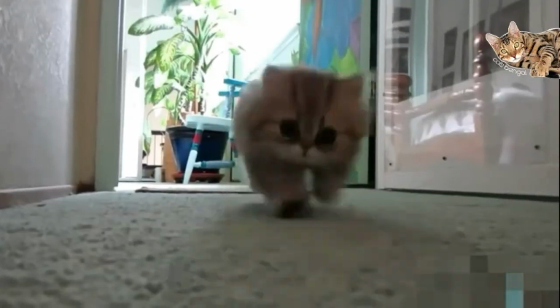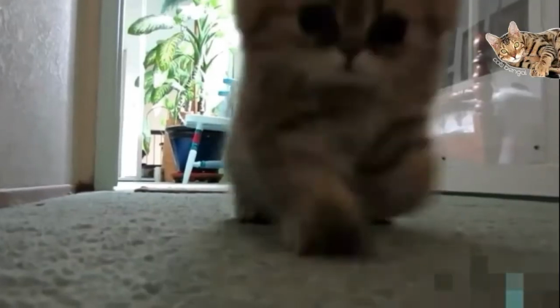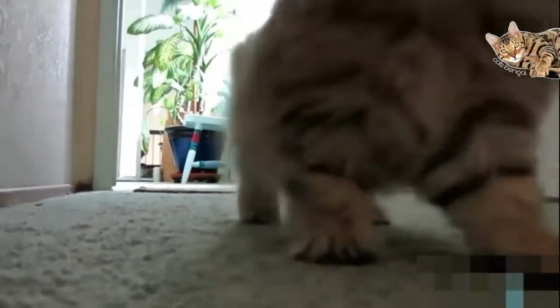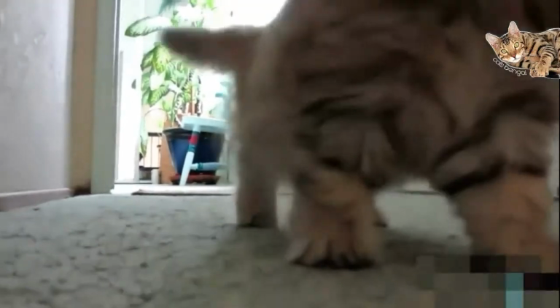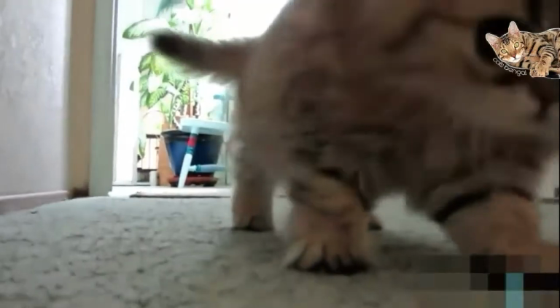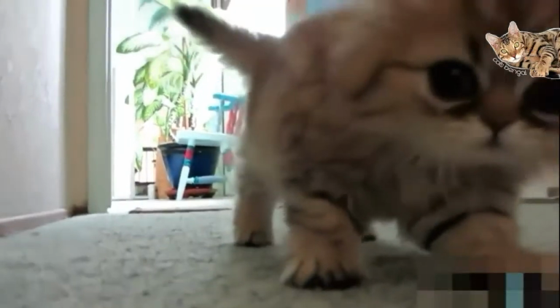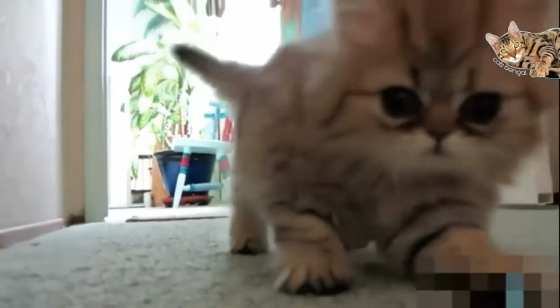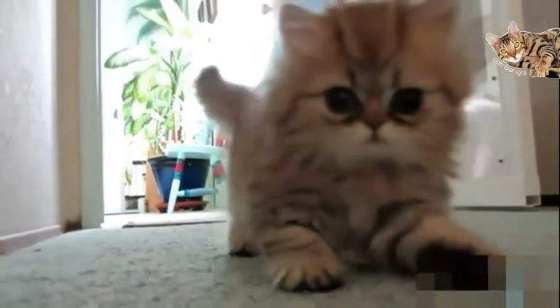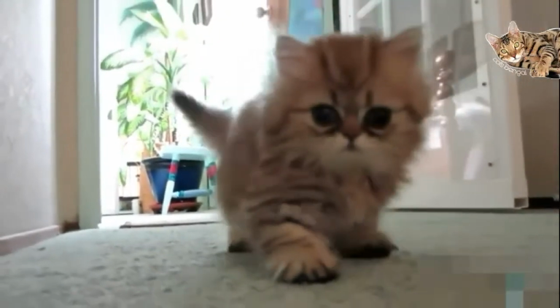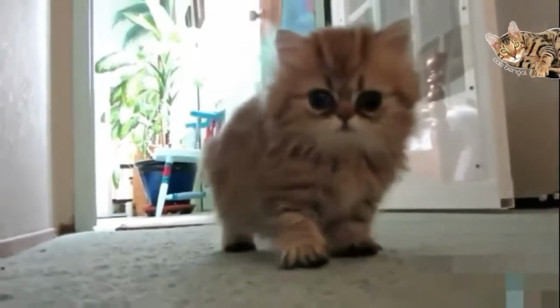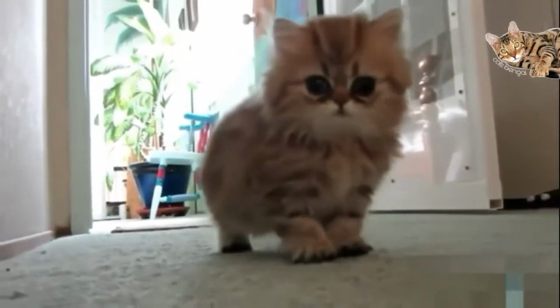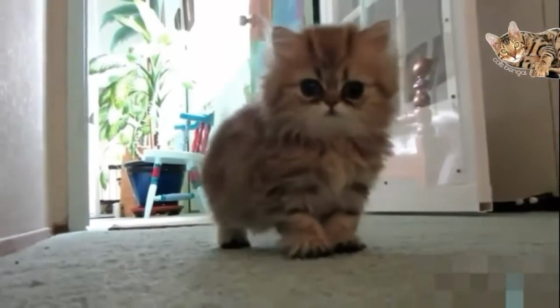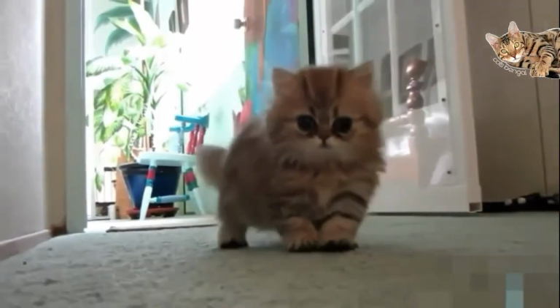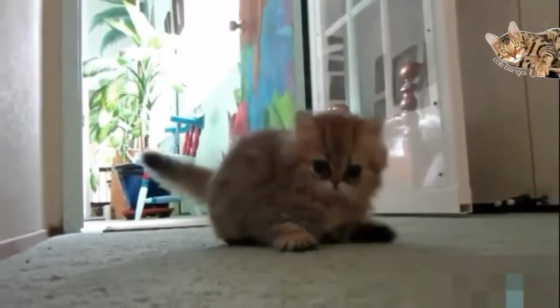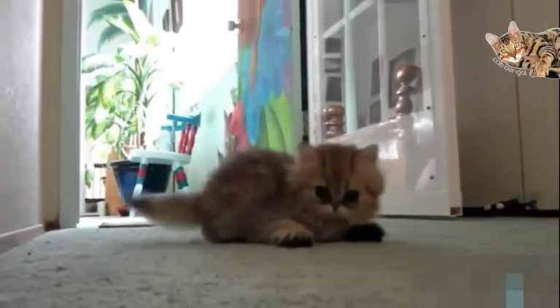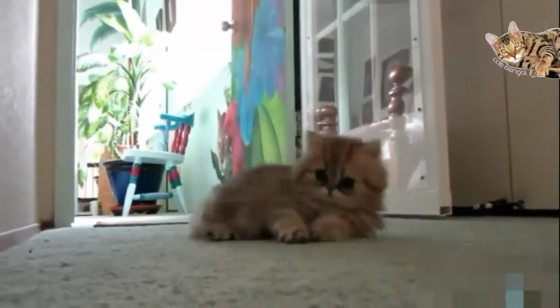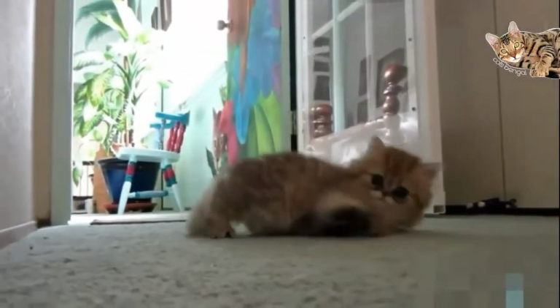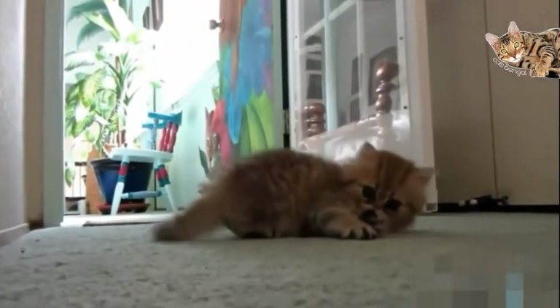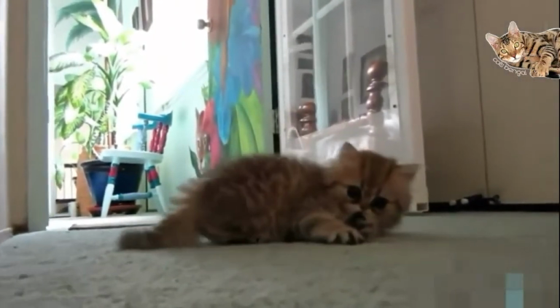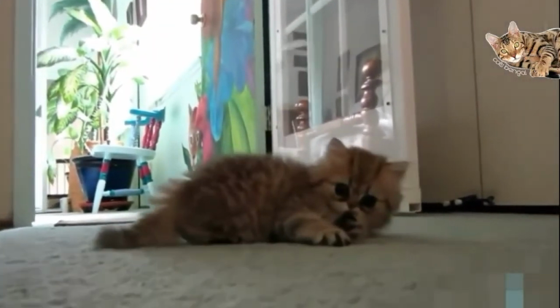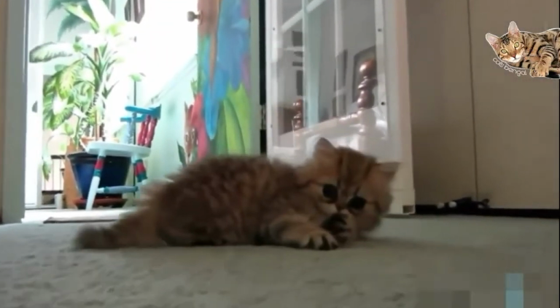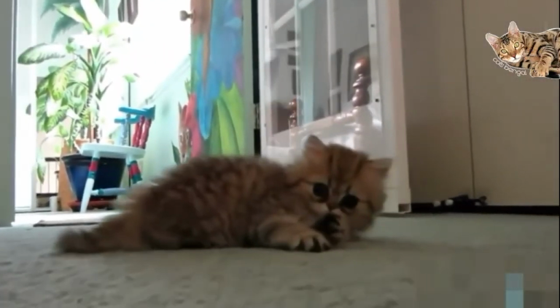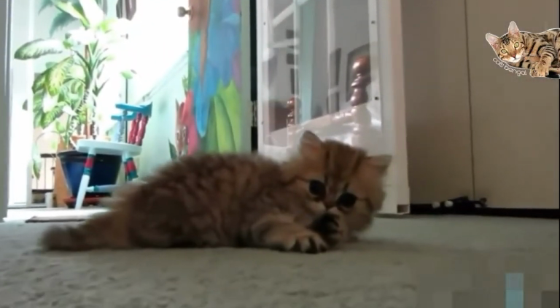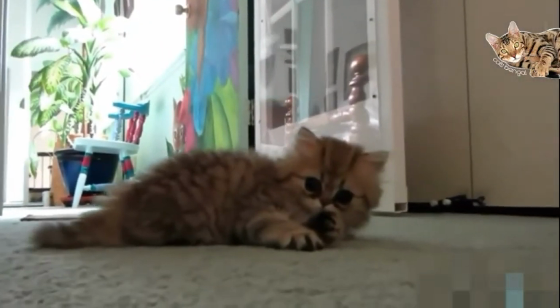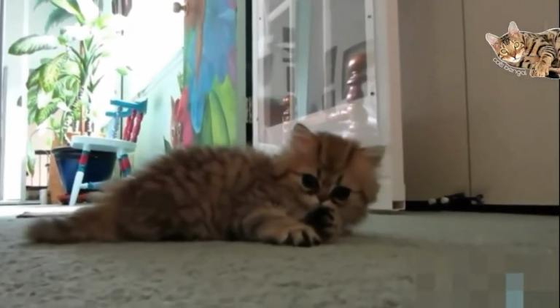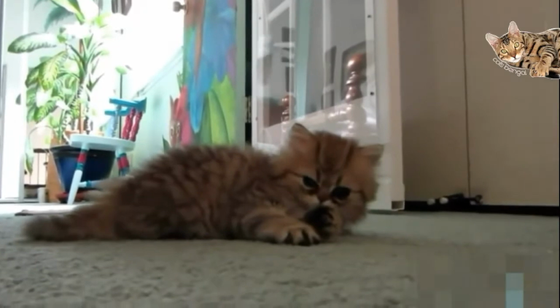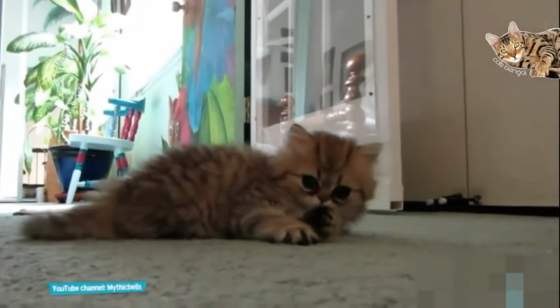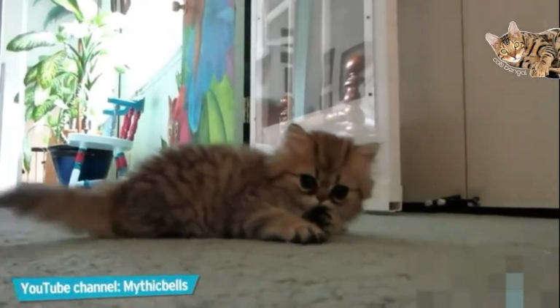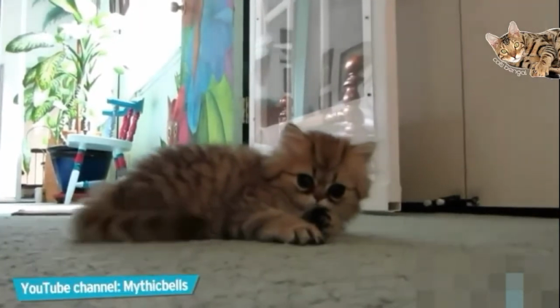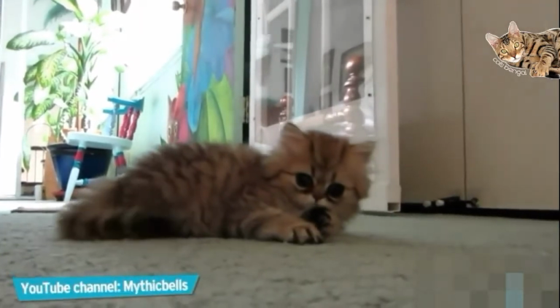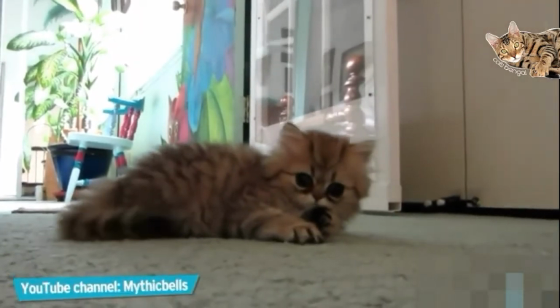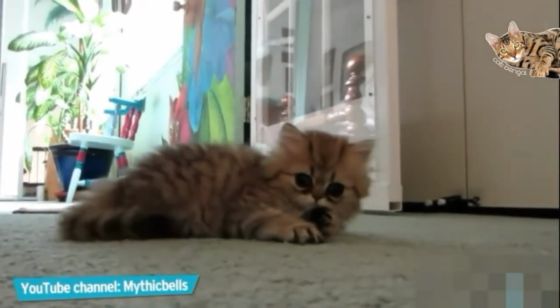They need to take baths often, but with these kitties, it's well worth all that trouble. Let's go!